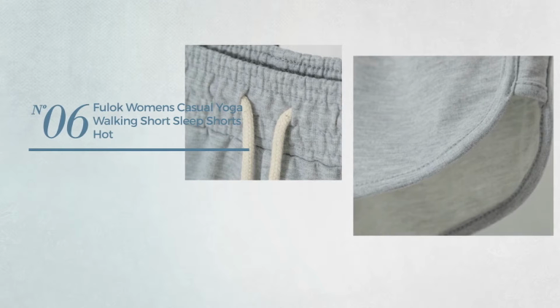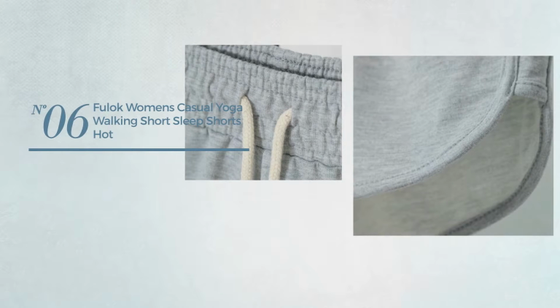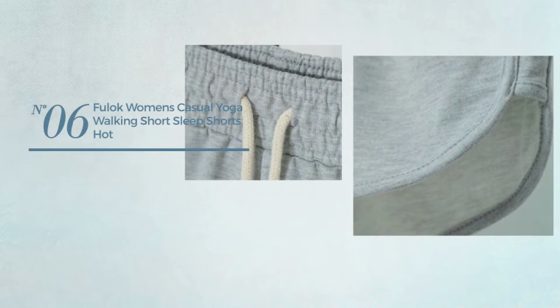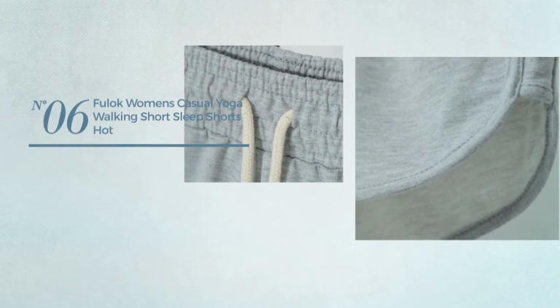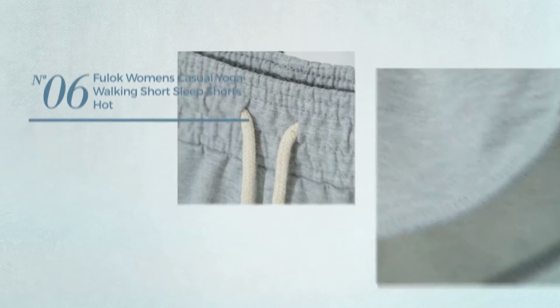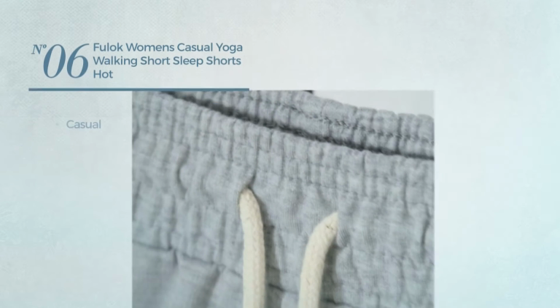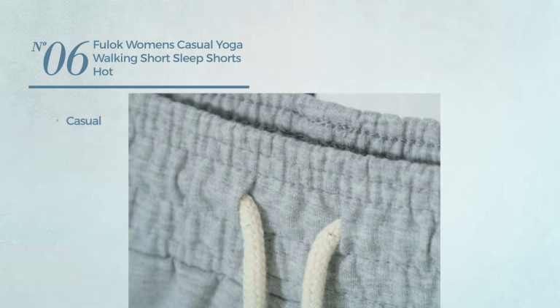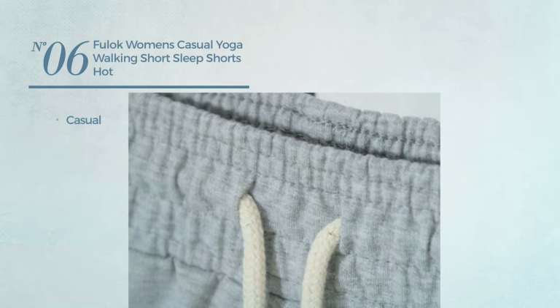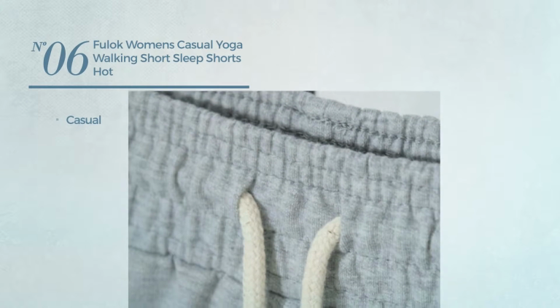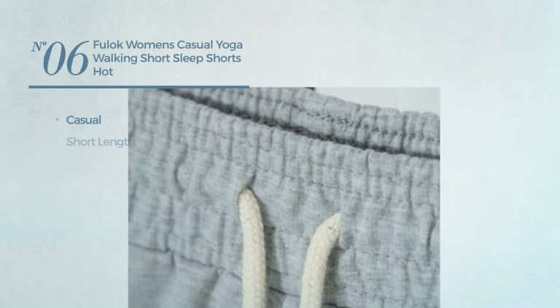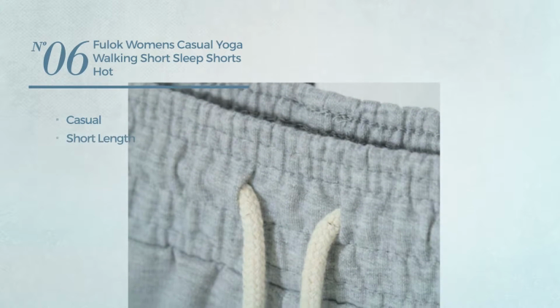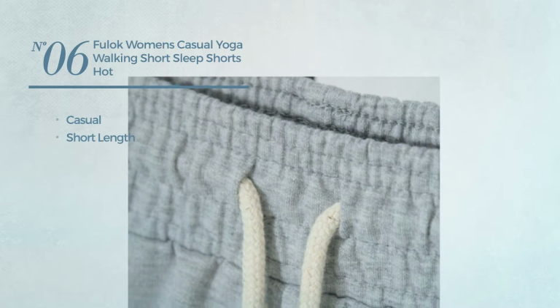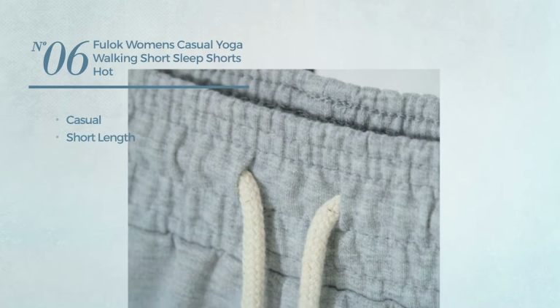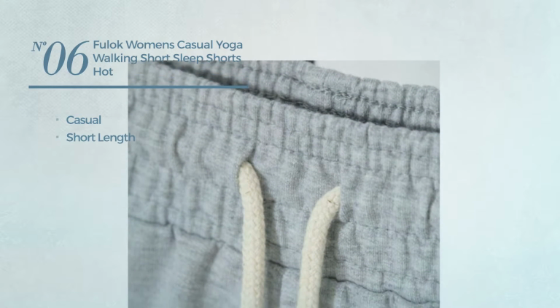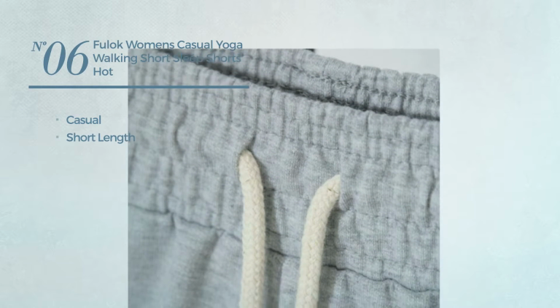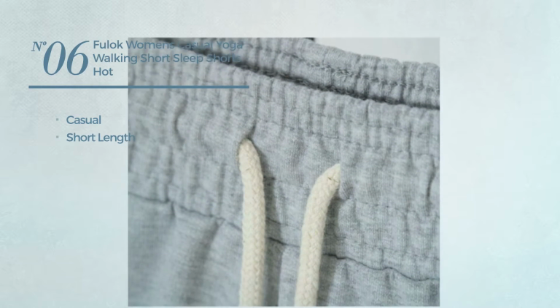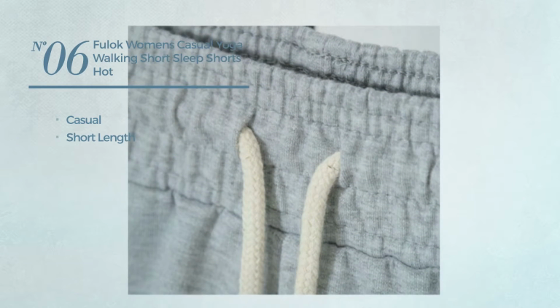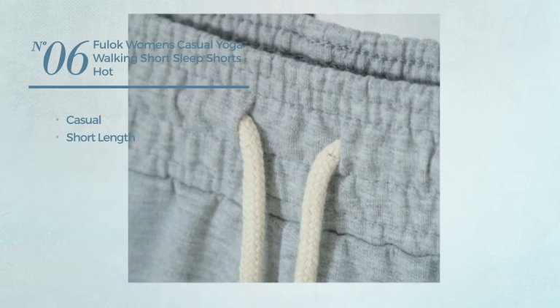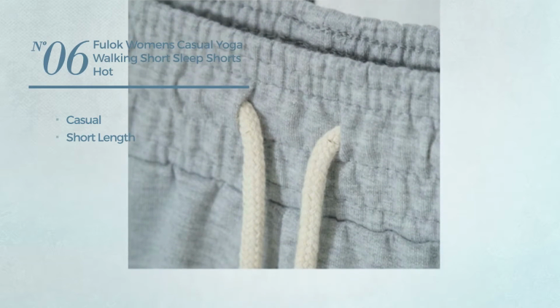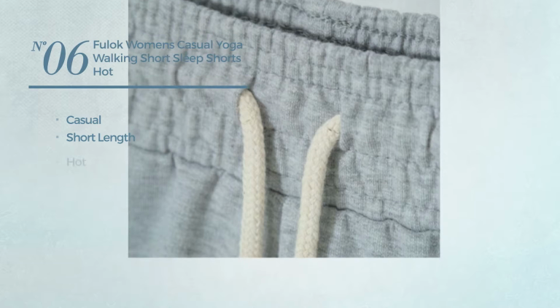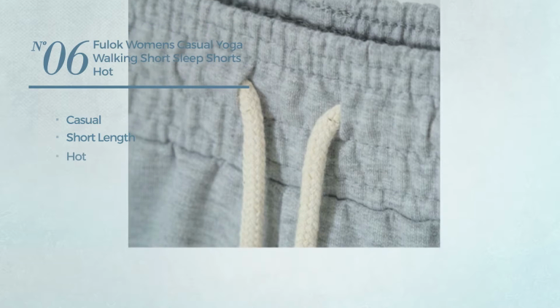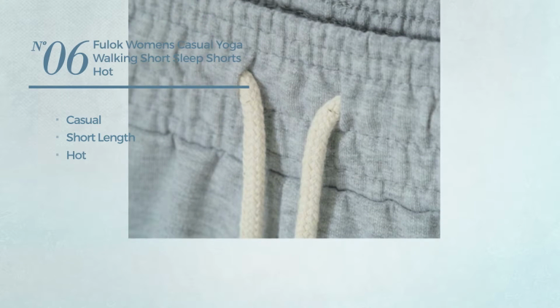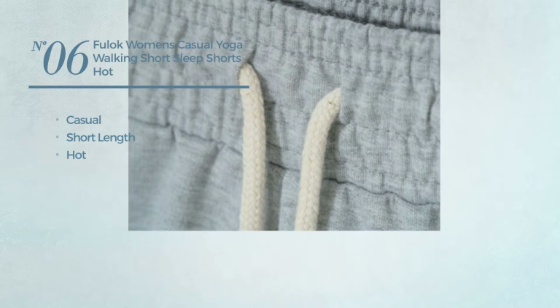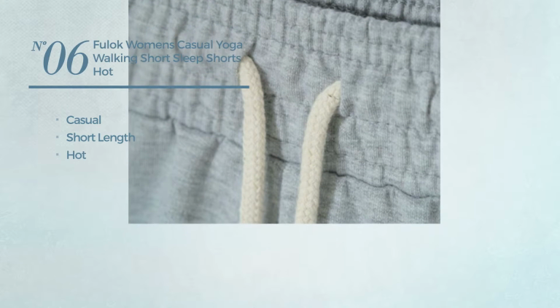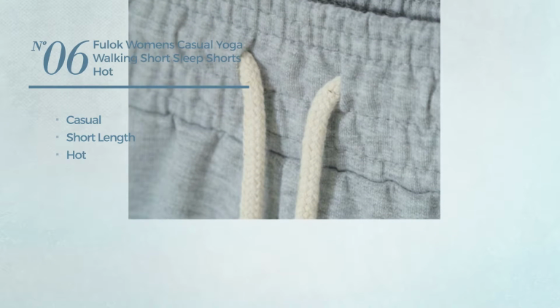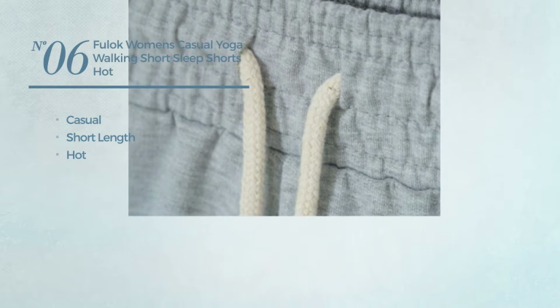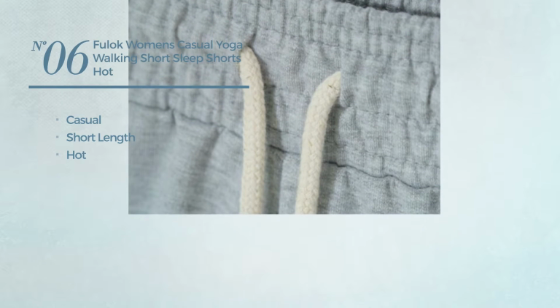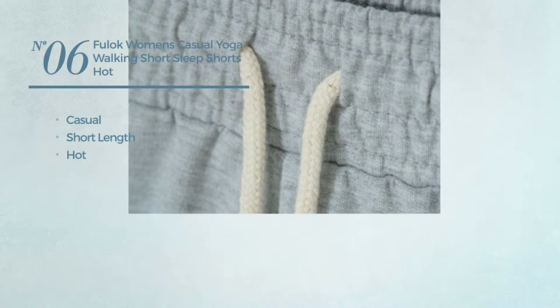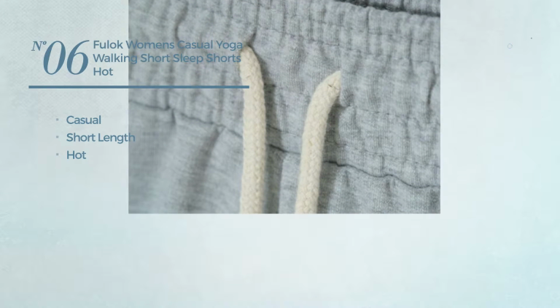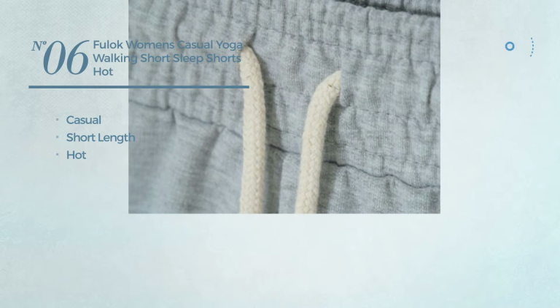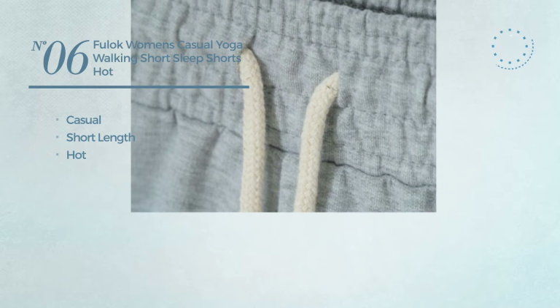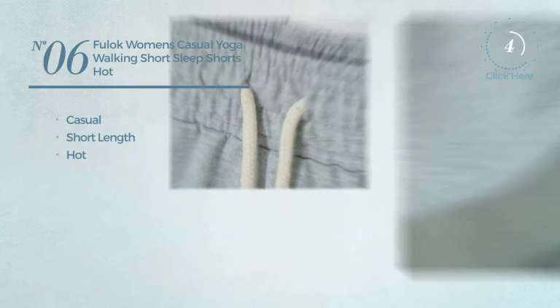Number 6. A casual short length shorts. Featuring a hot look. Available in 6 other colors.